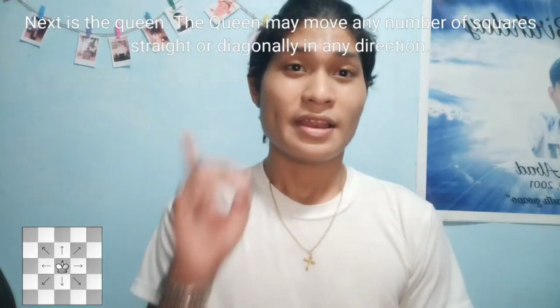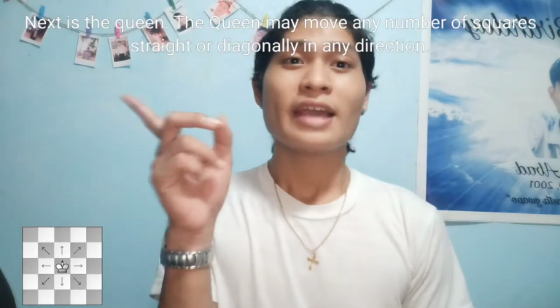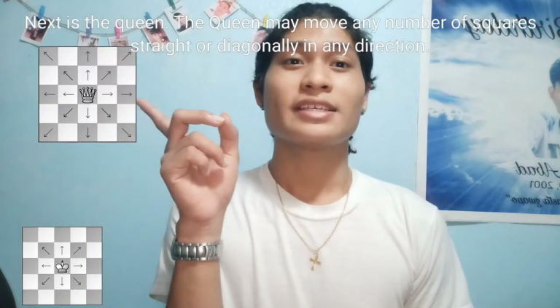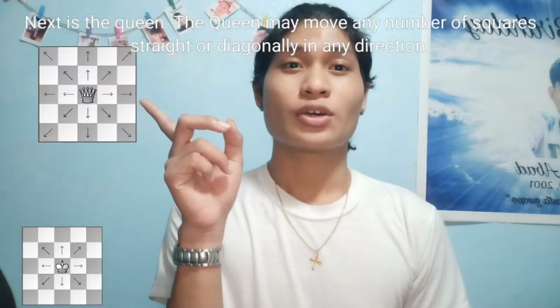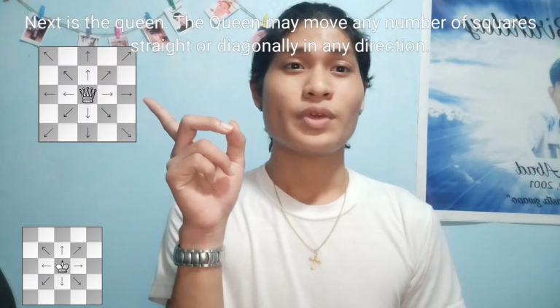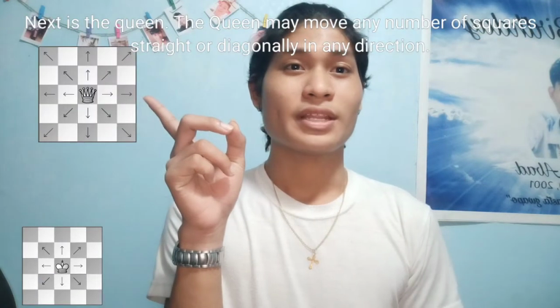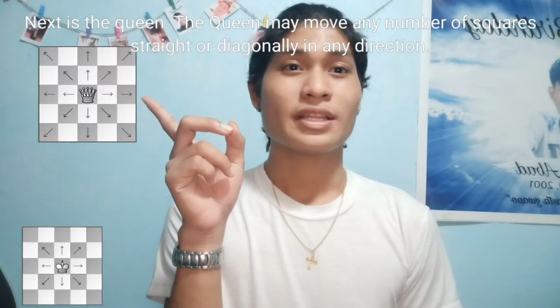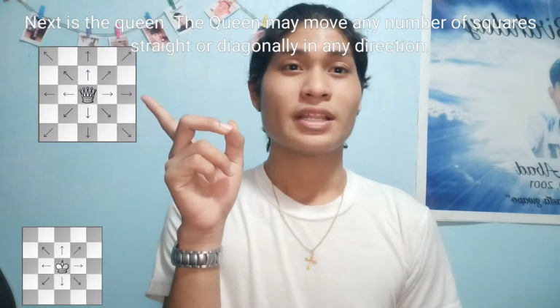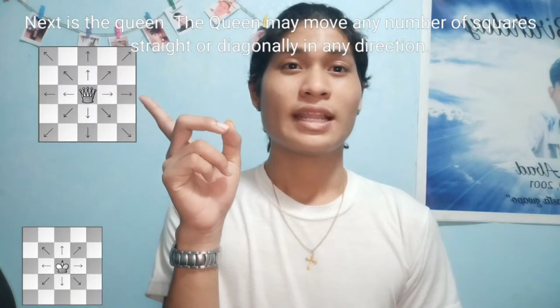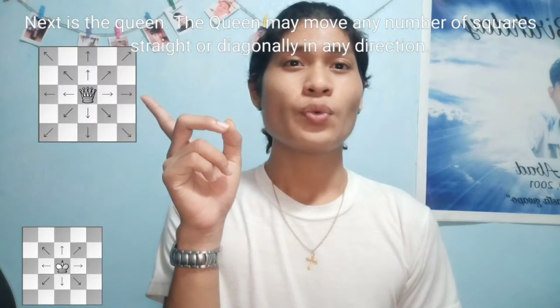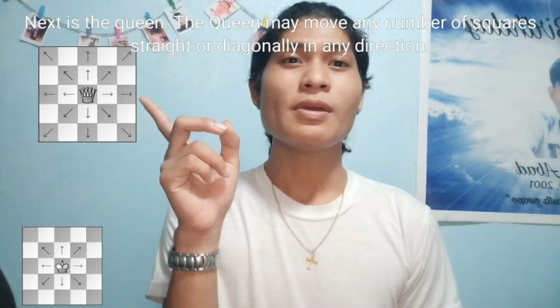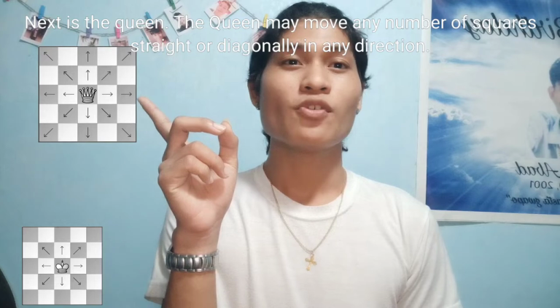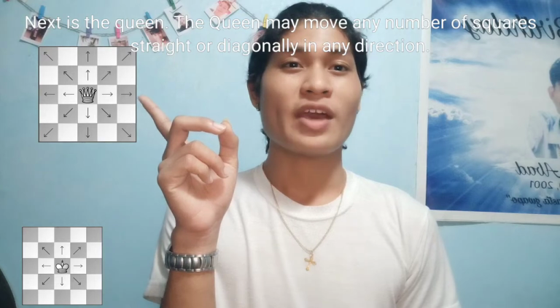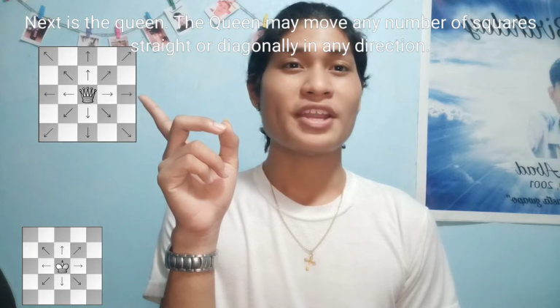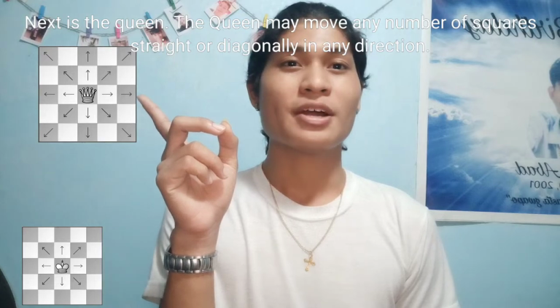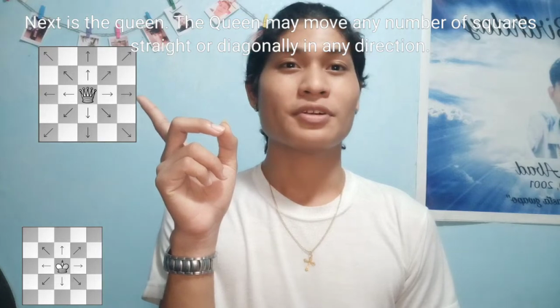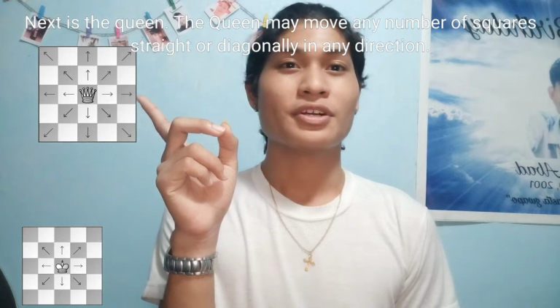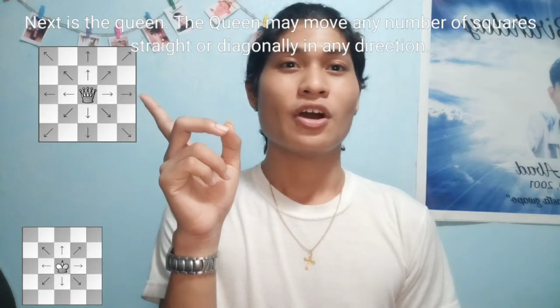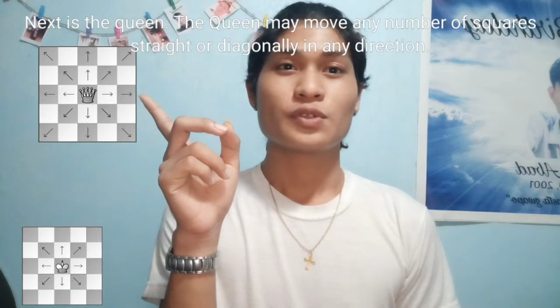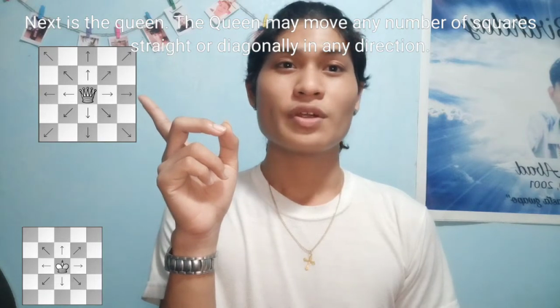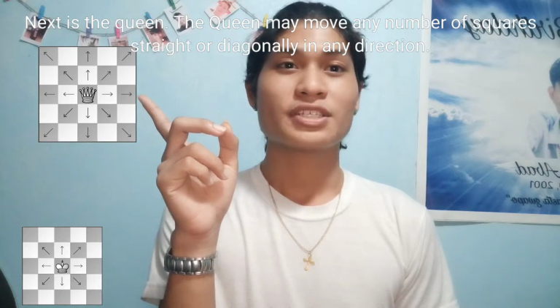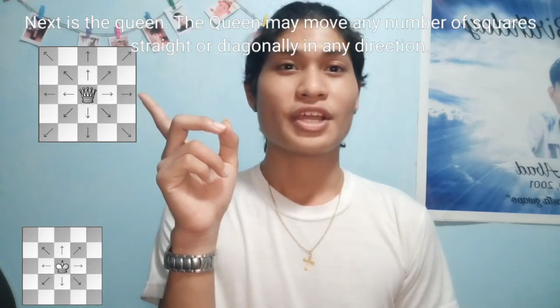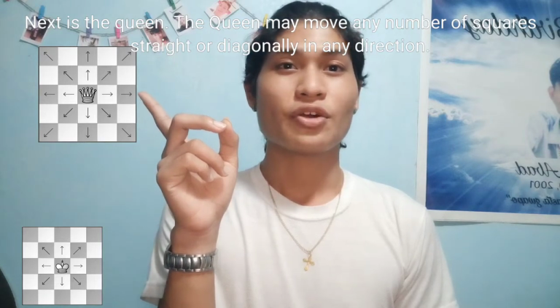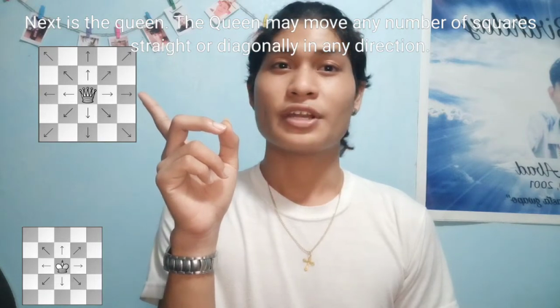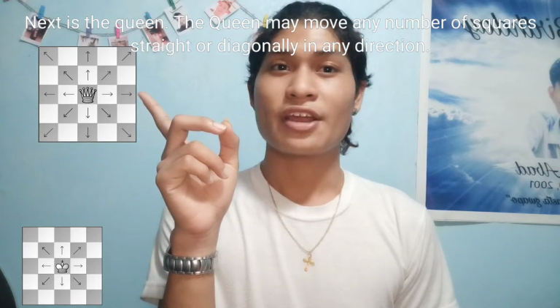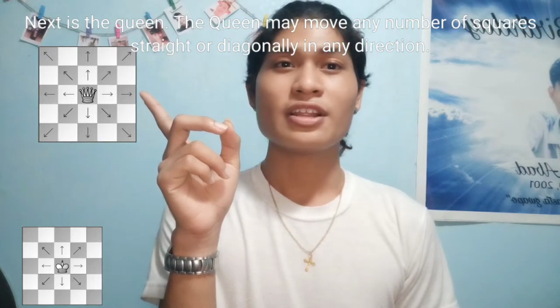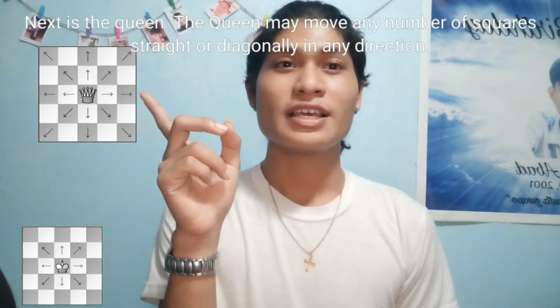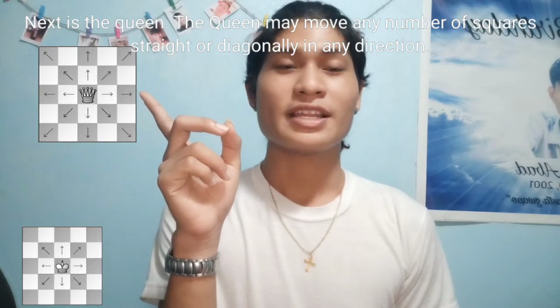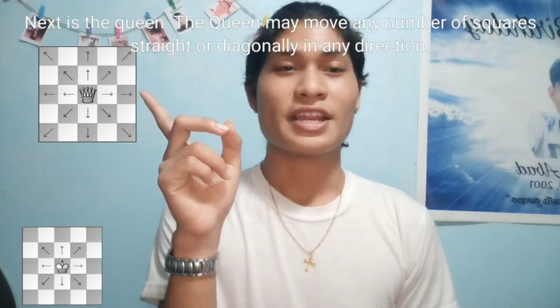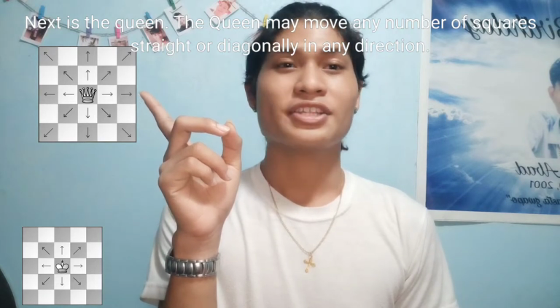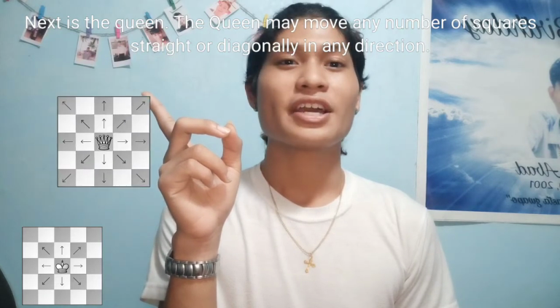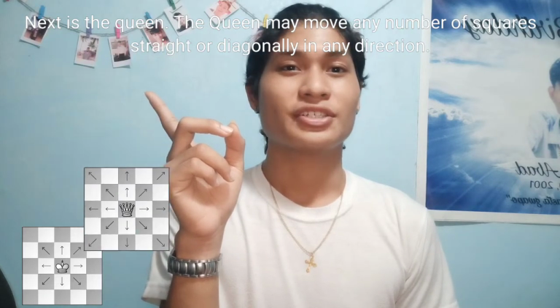Next is the queen. The queen may move any number of squares straight or diagonally in any direction.